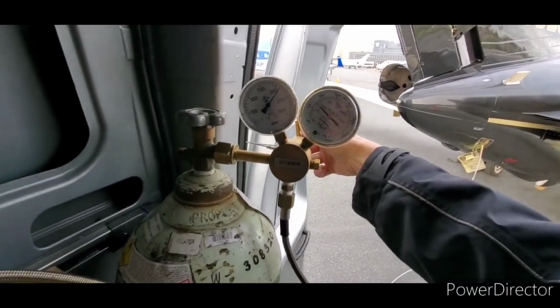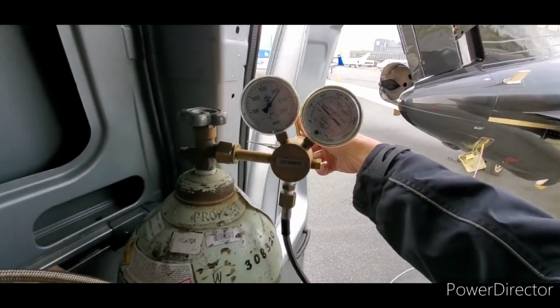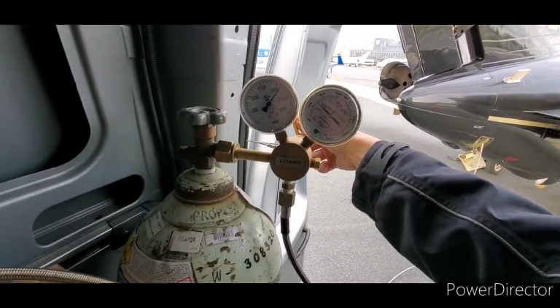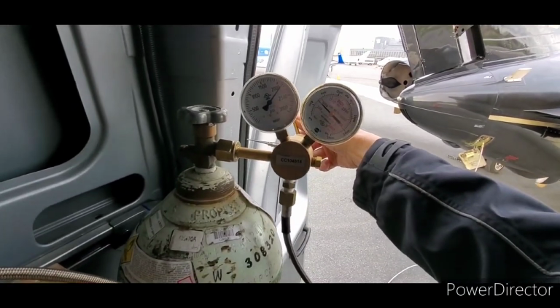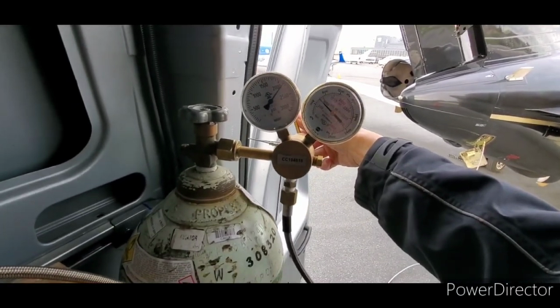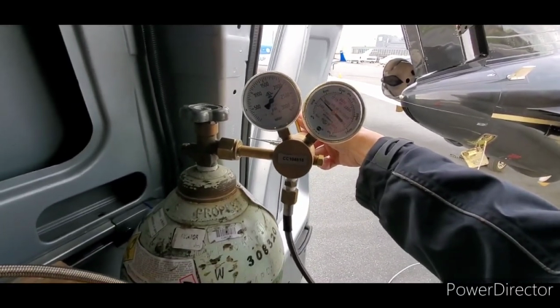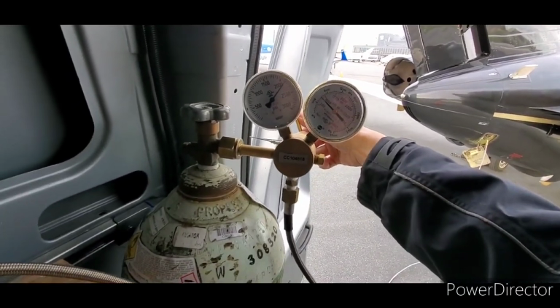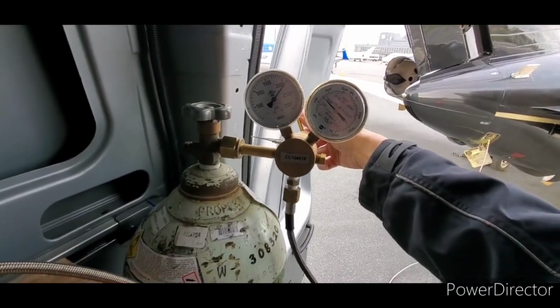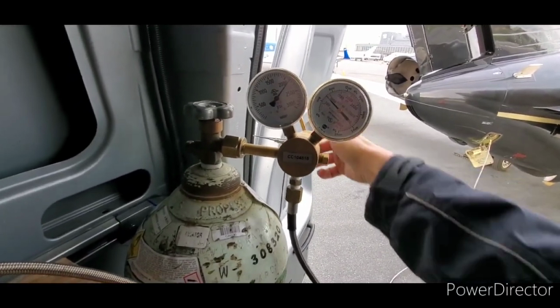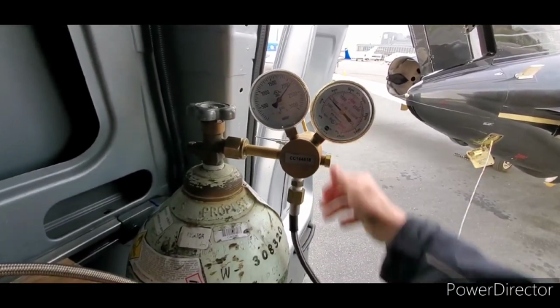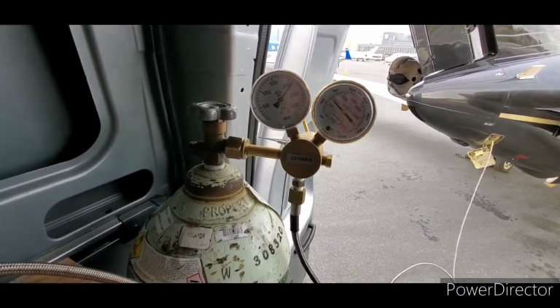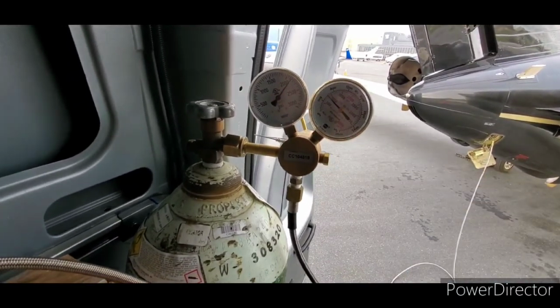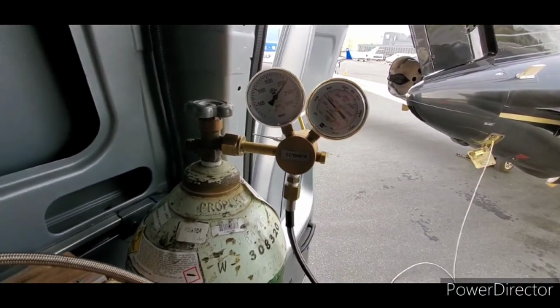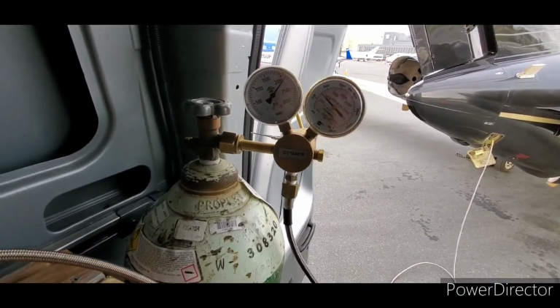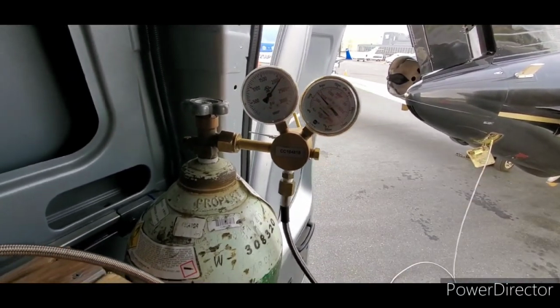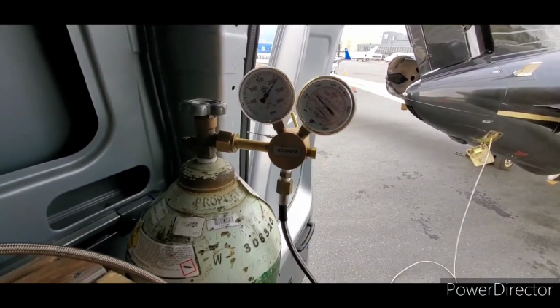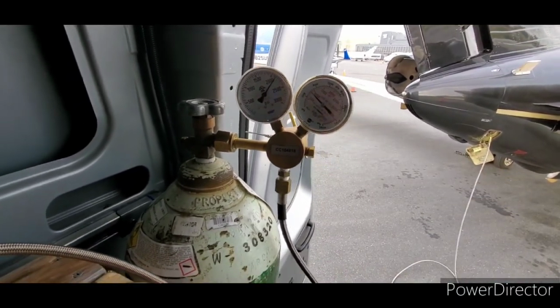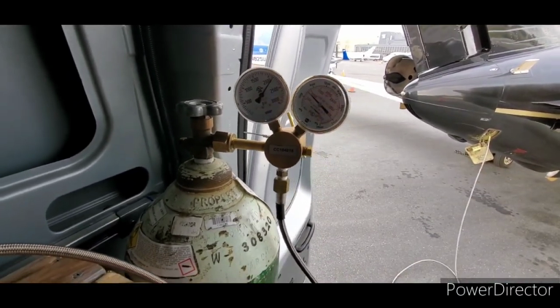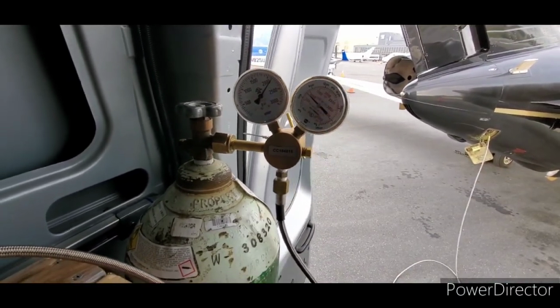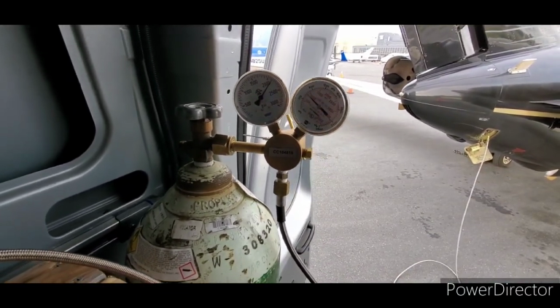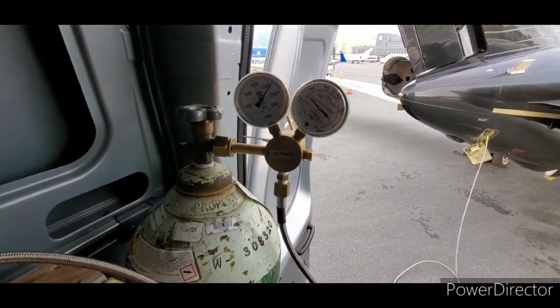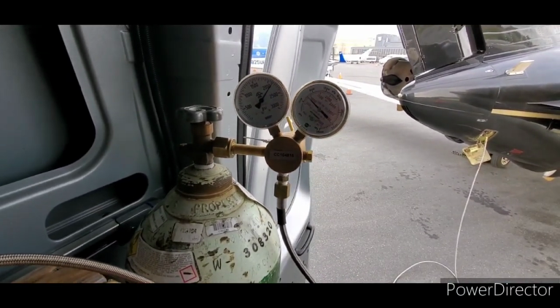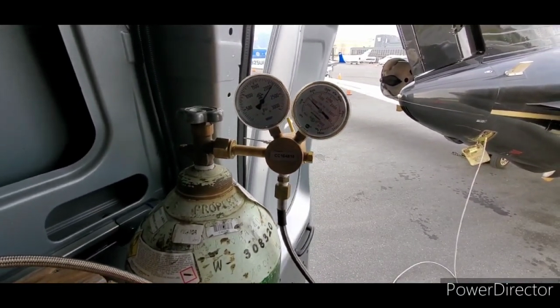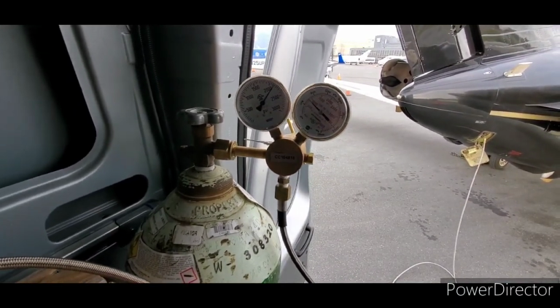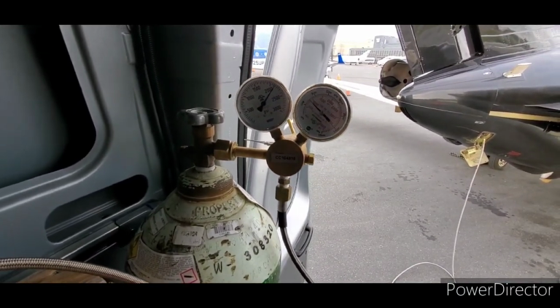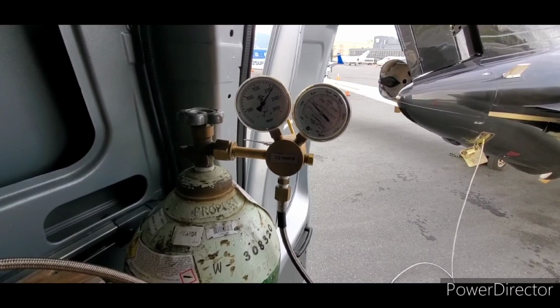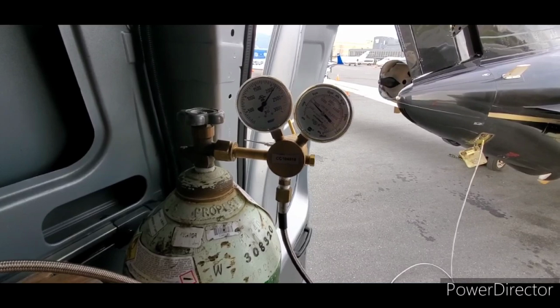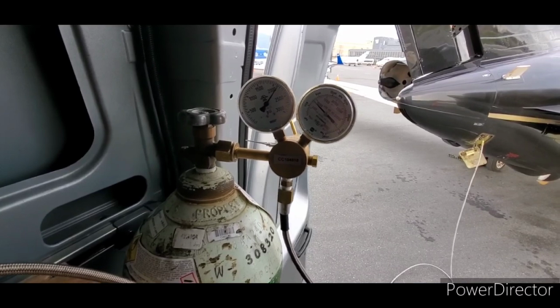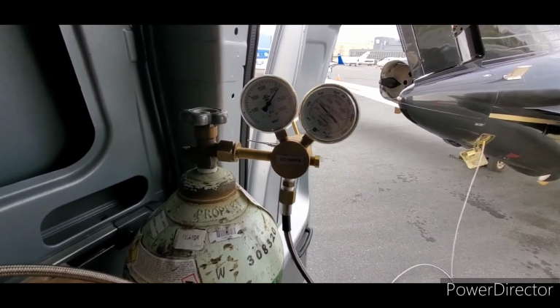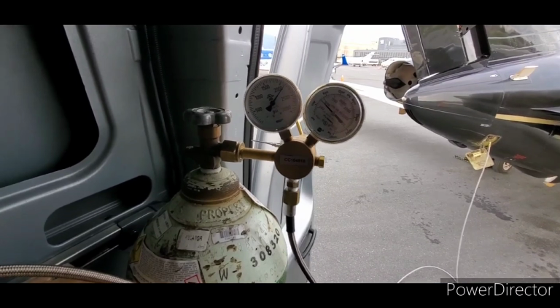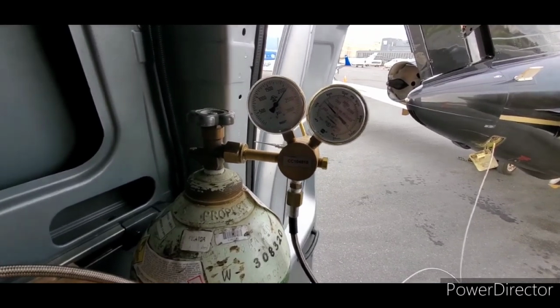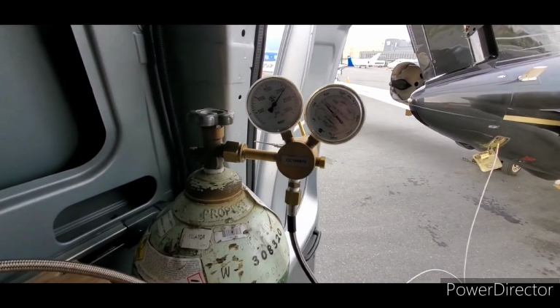Because the air inside of it is being compressed. Let's give this regulator a twist up — there we go. Continue to fill.